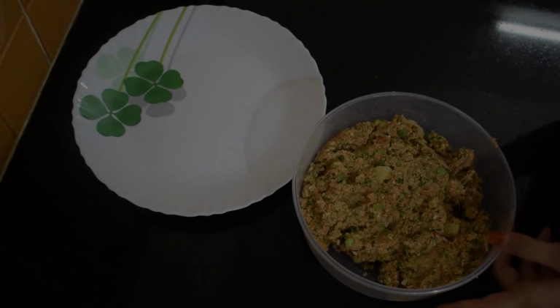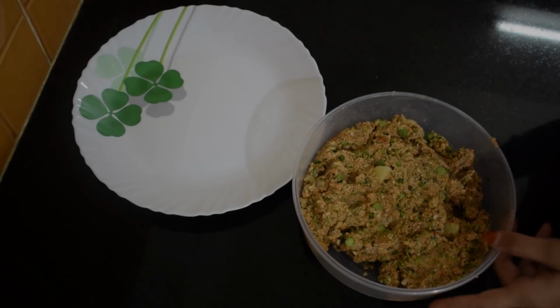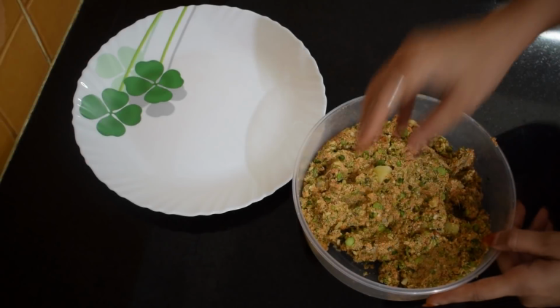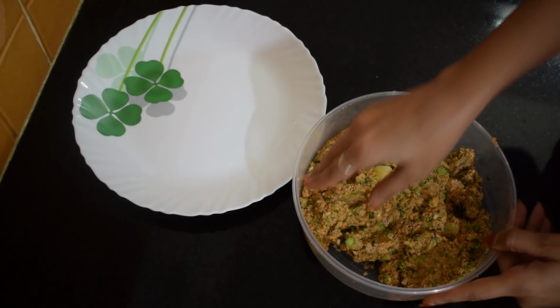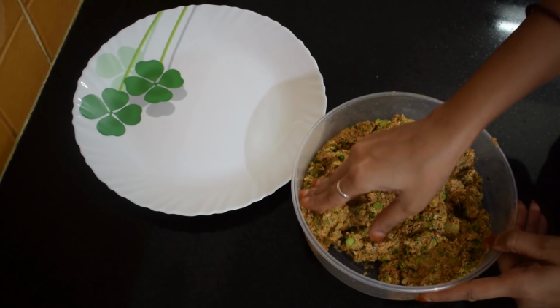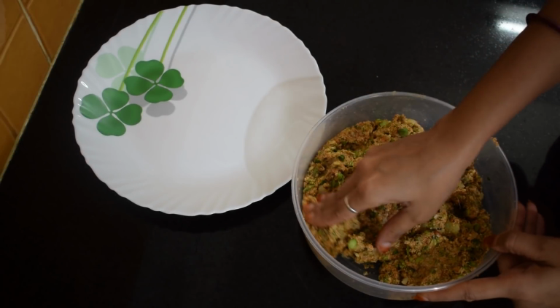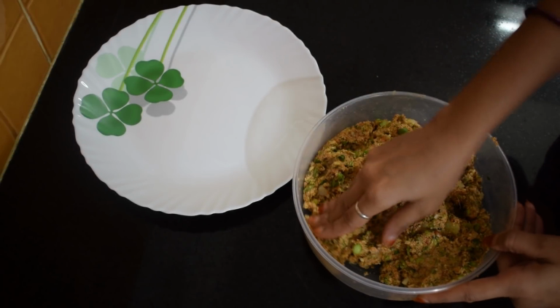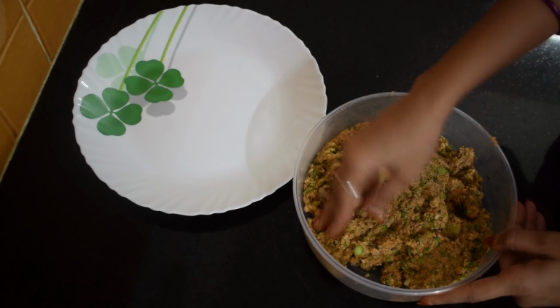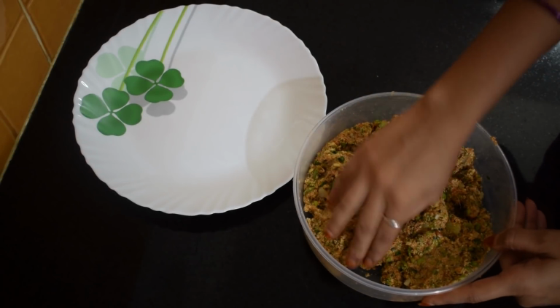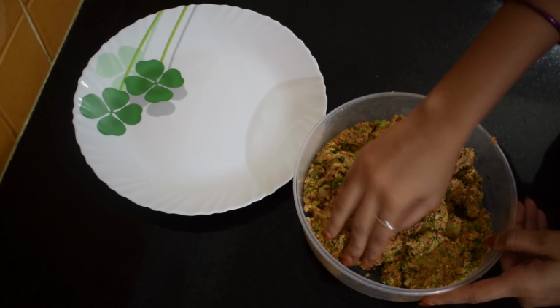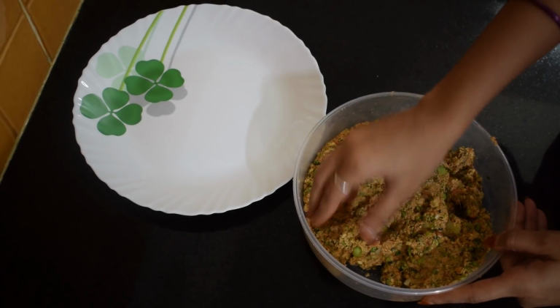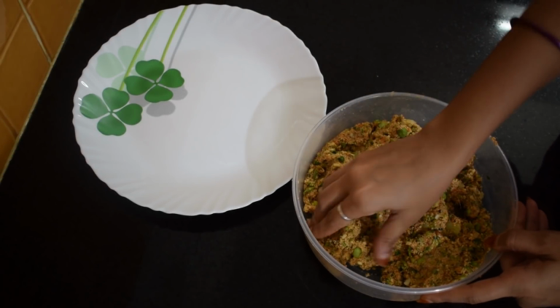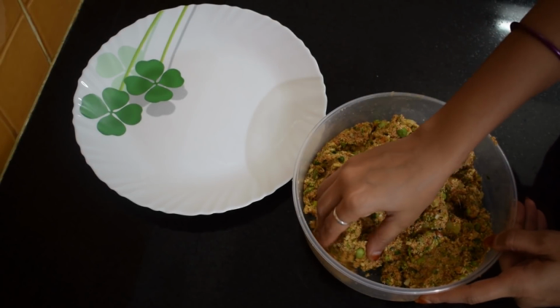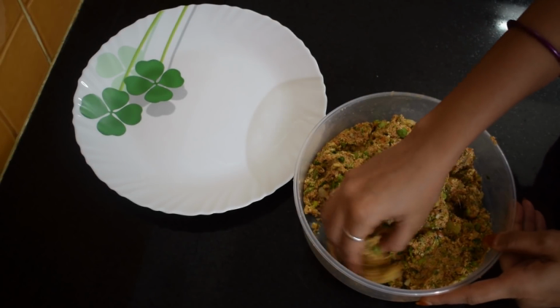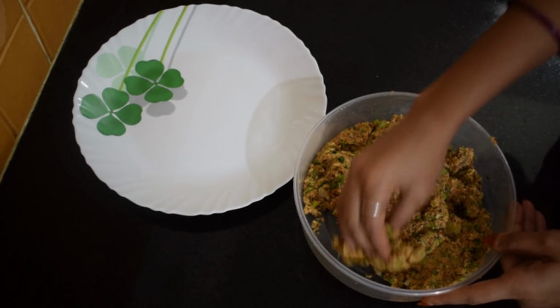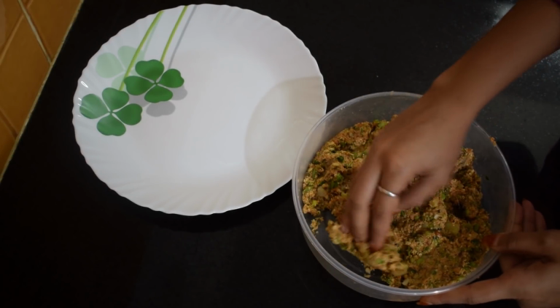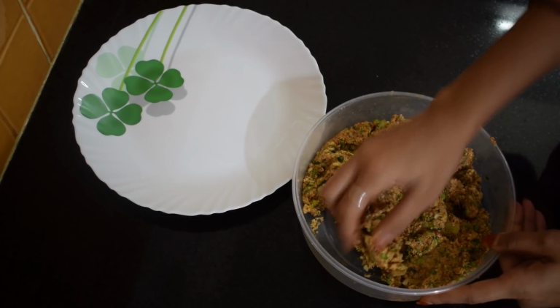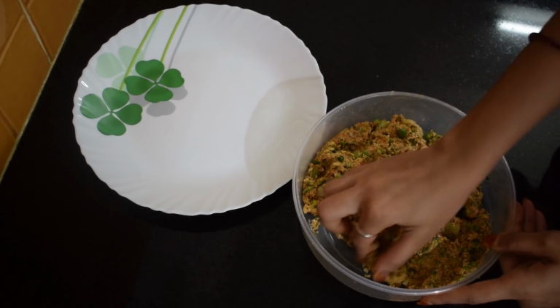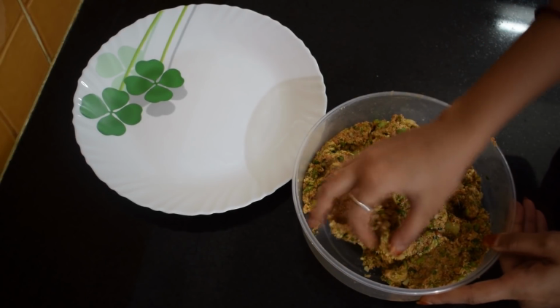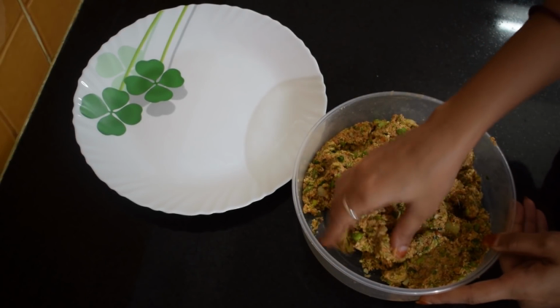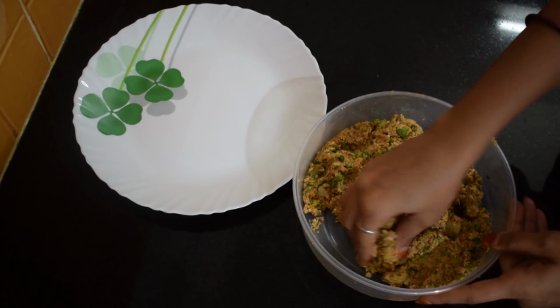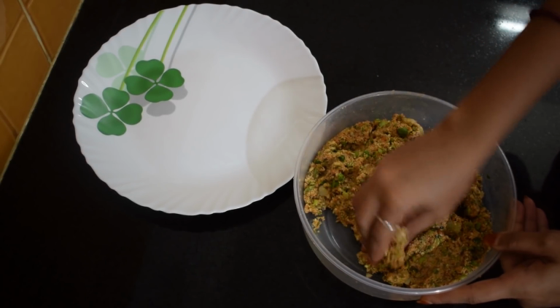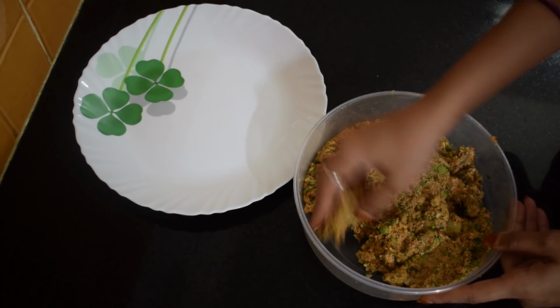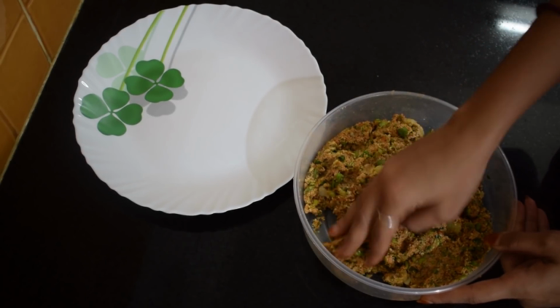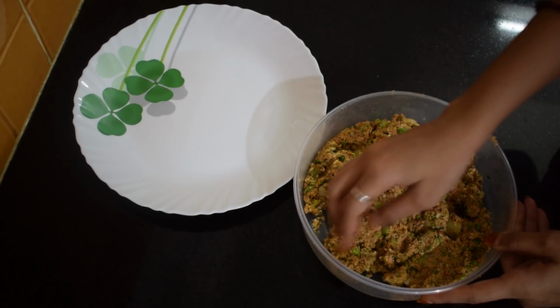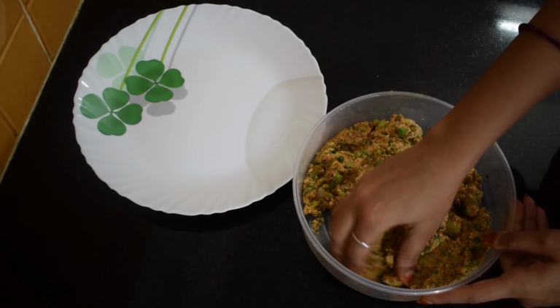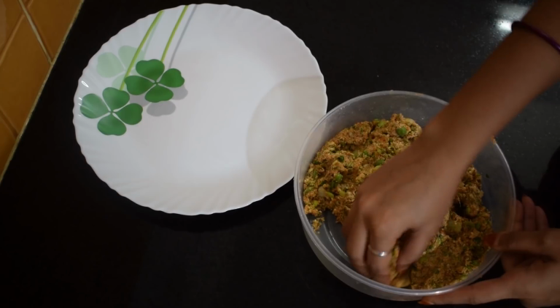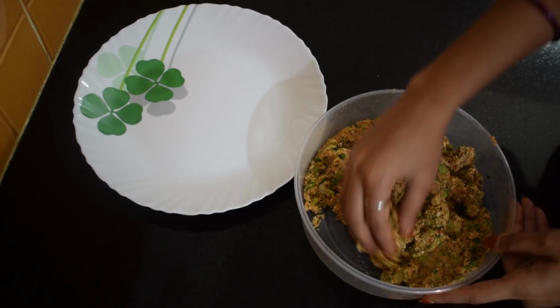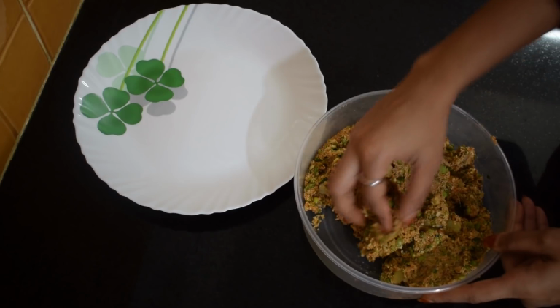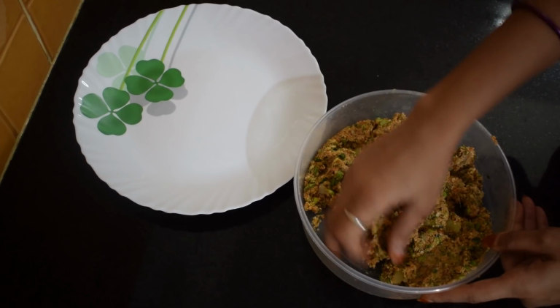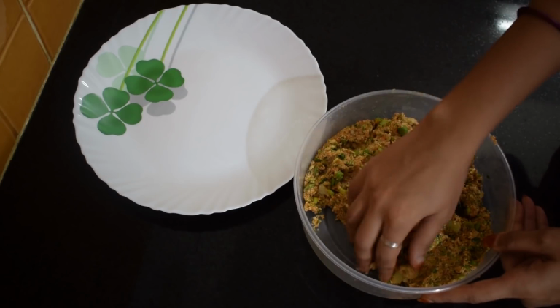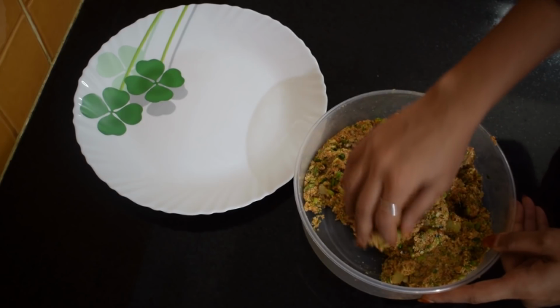And two teaspoons of lemon juice we are adding now. We'll give it a good mix. After mixing it thoroughly we'll make cutlets out of it.